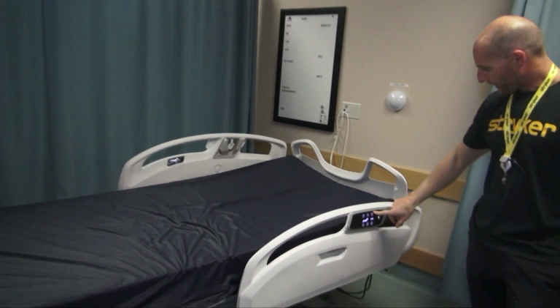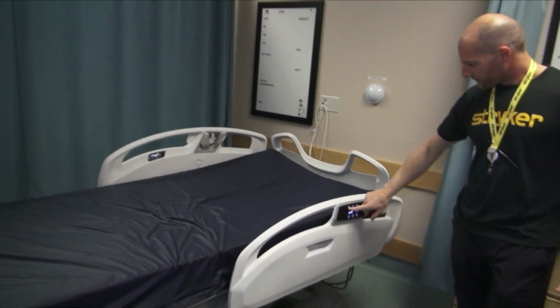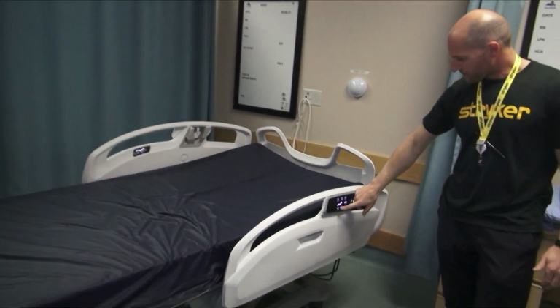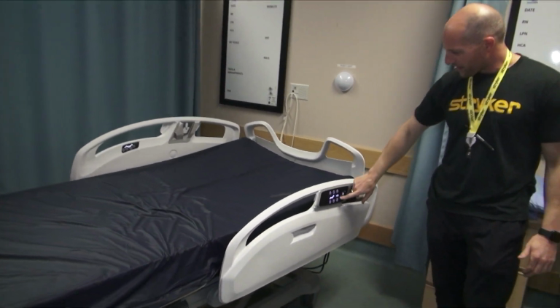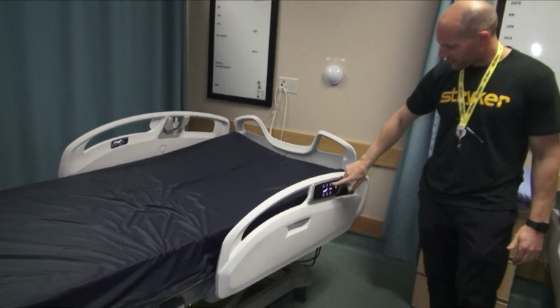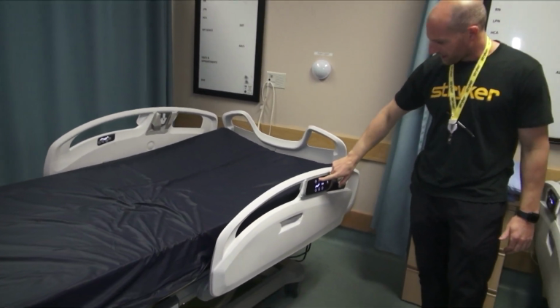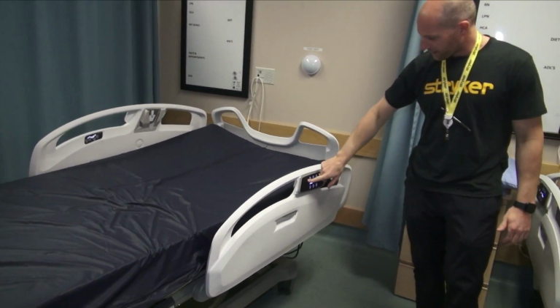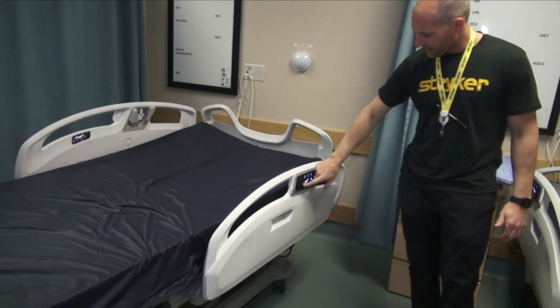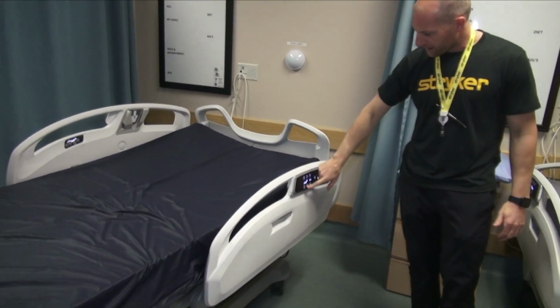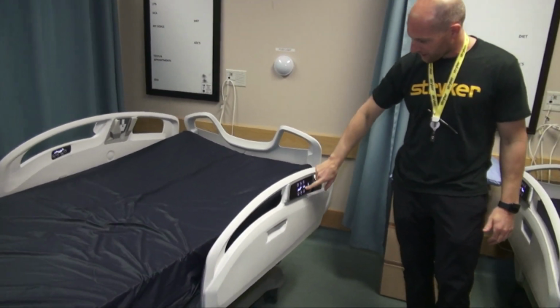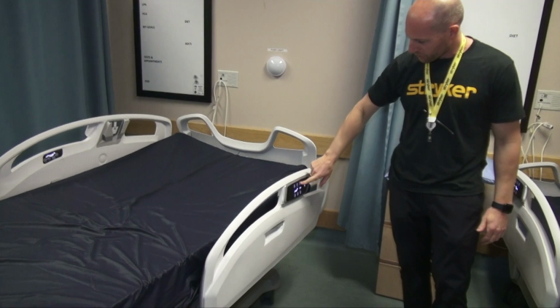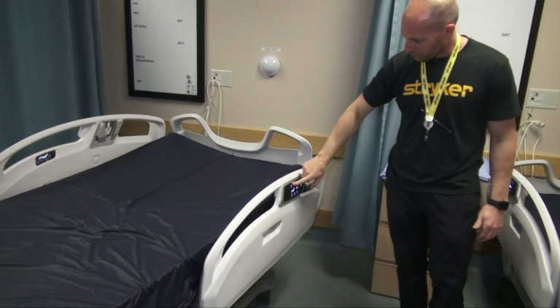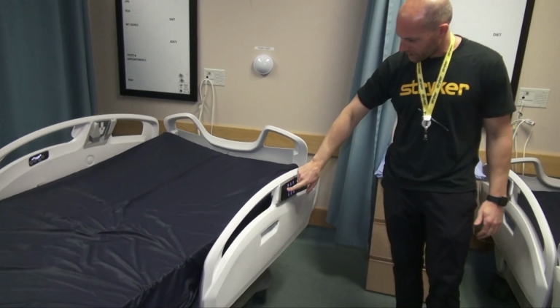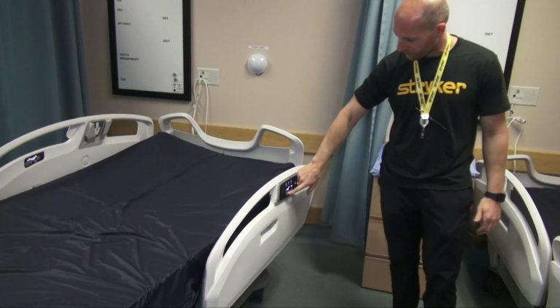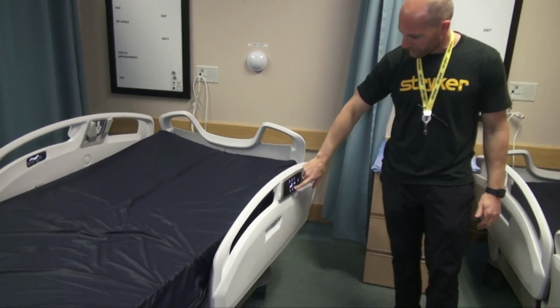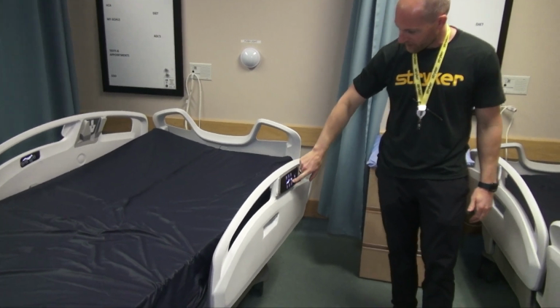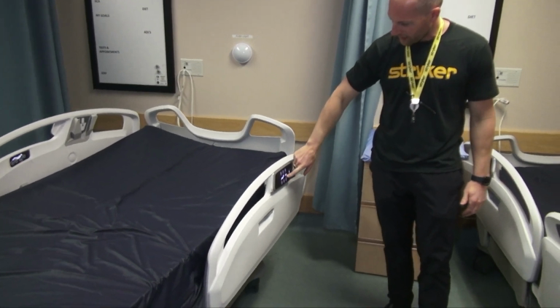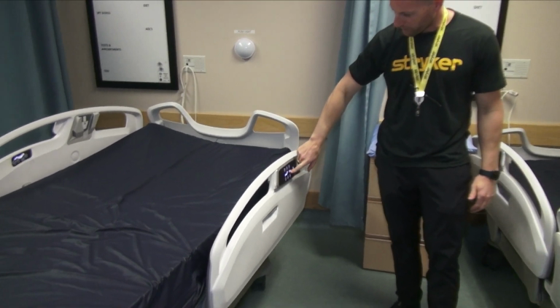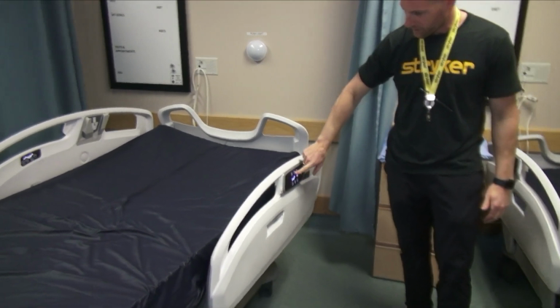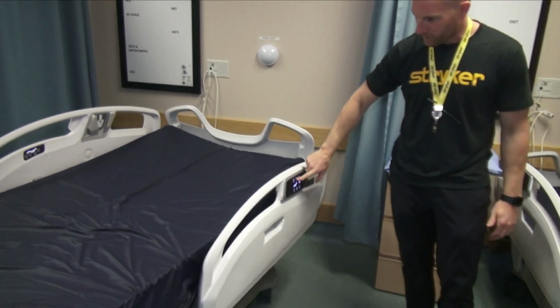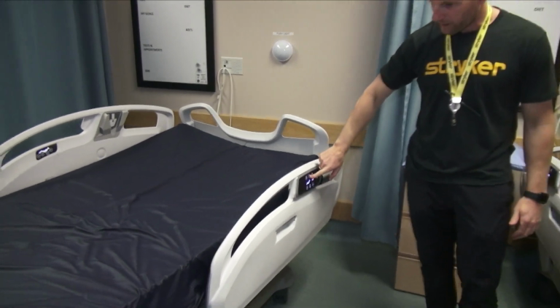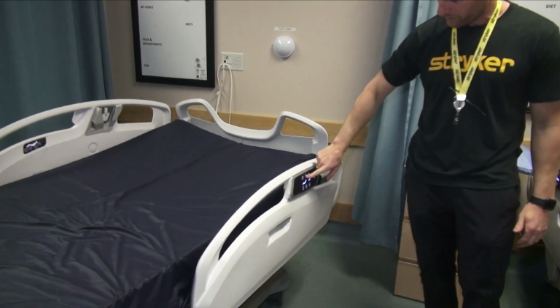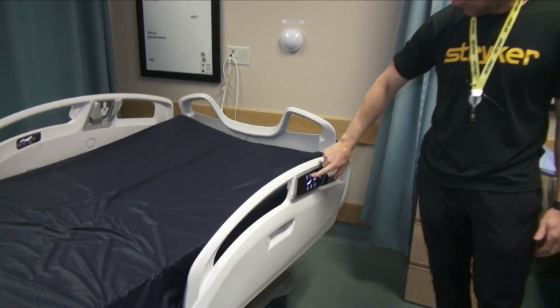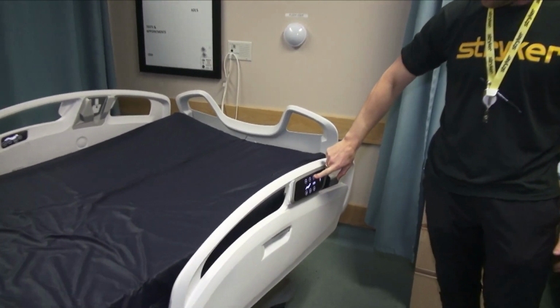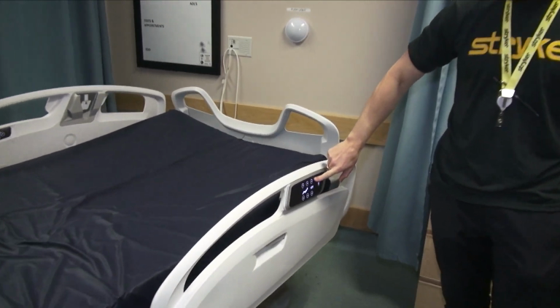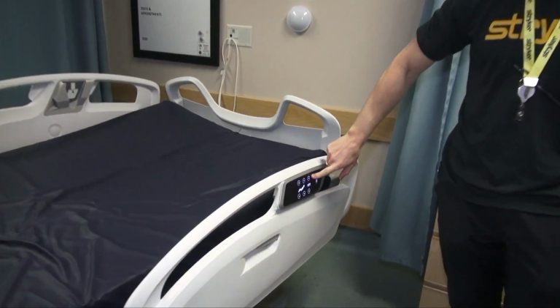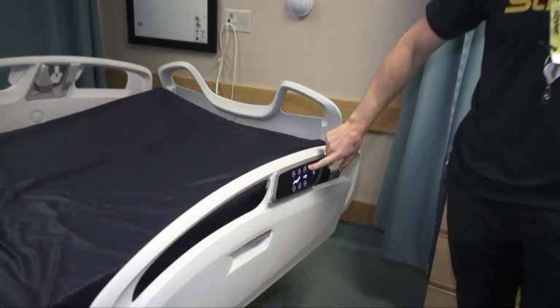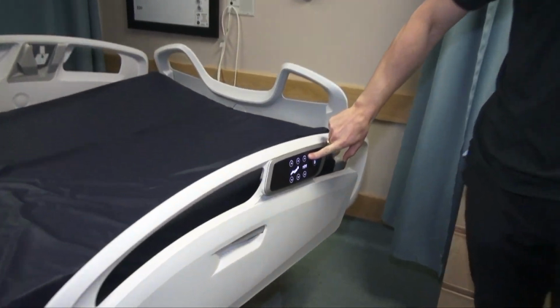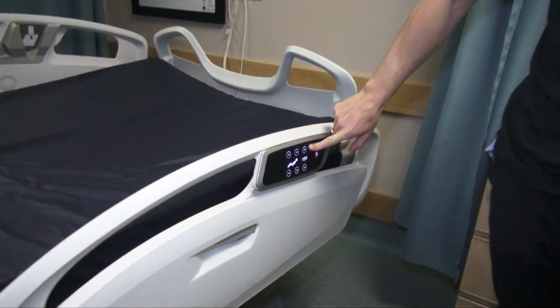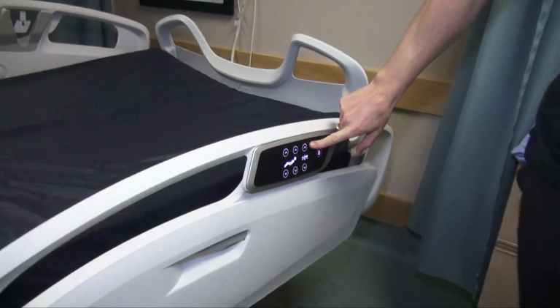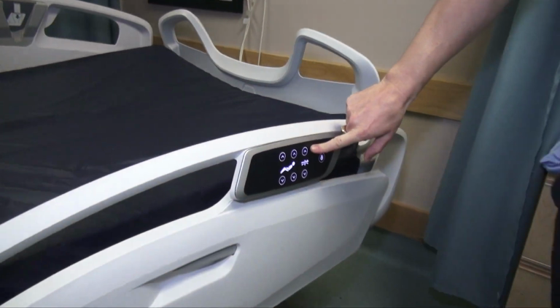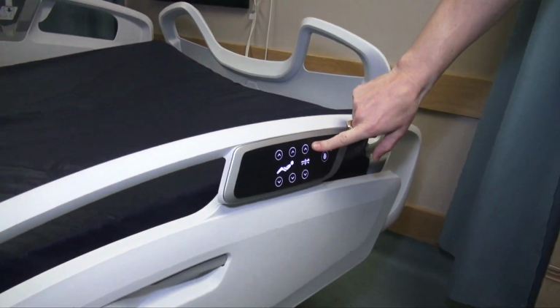There are also some basic controls accessible from the side rails as well.